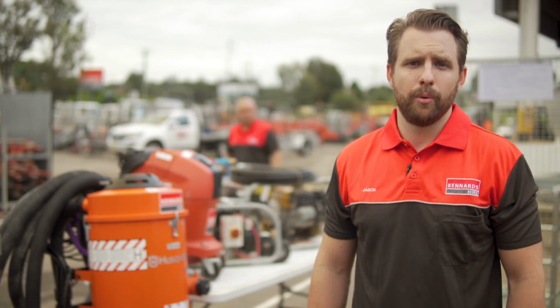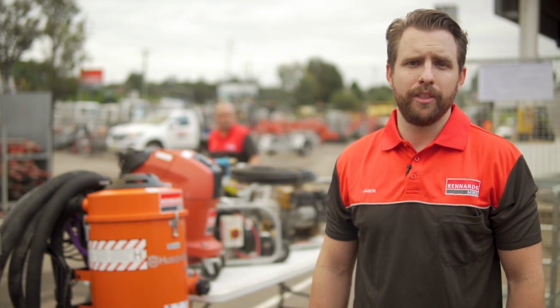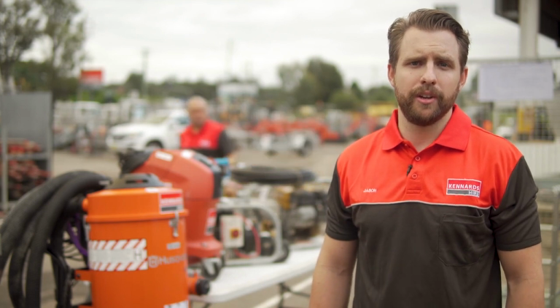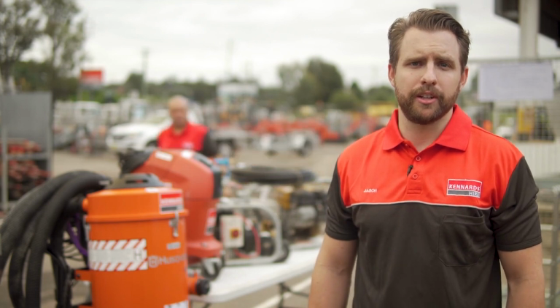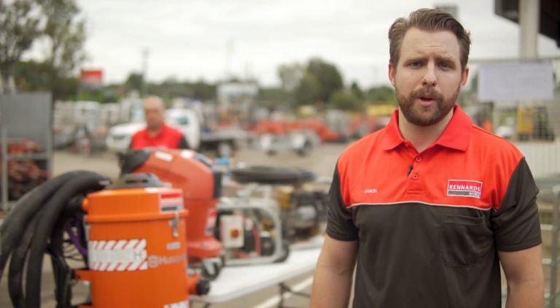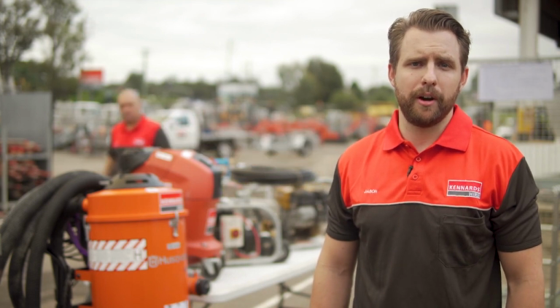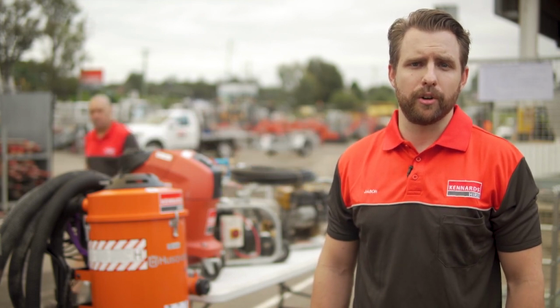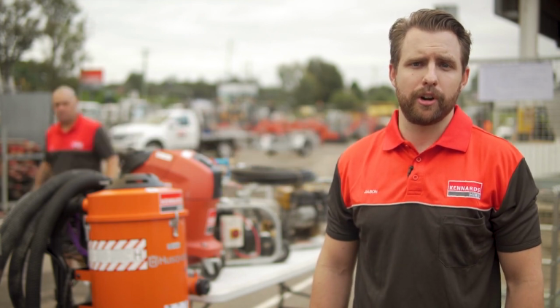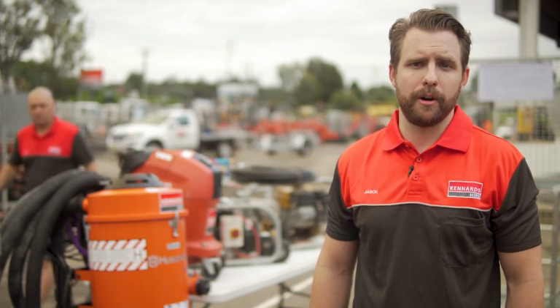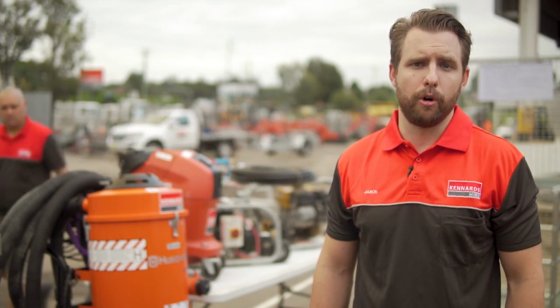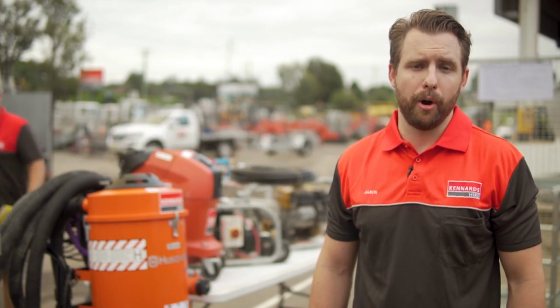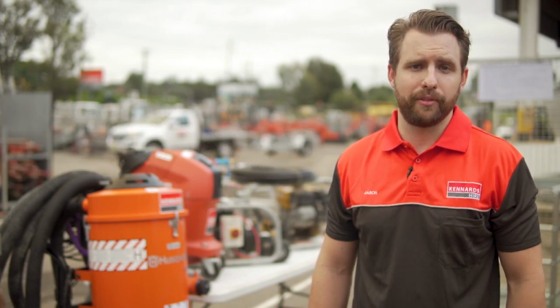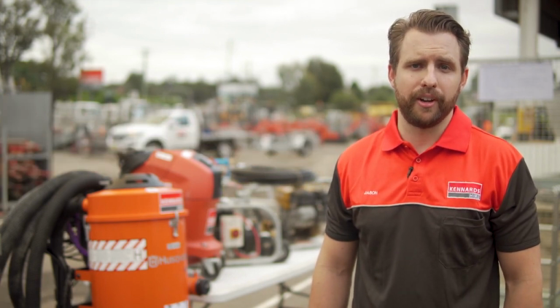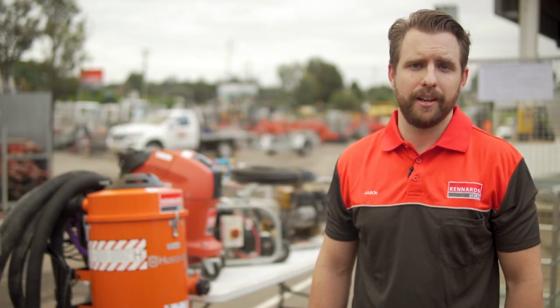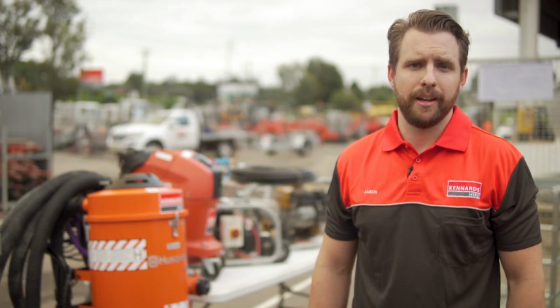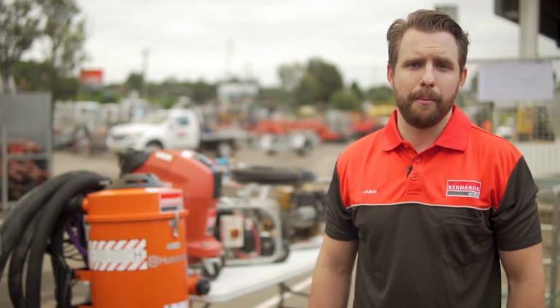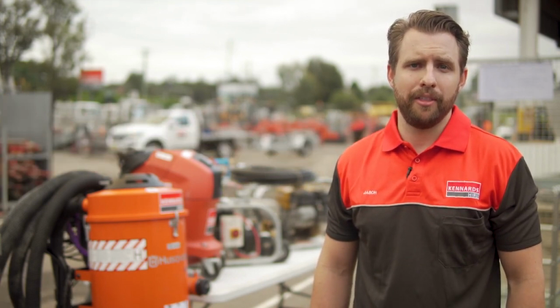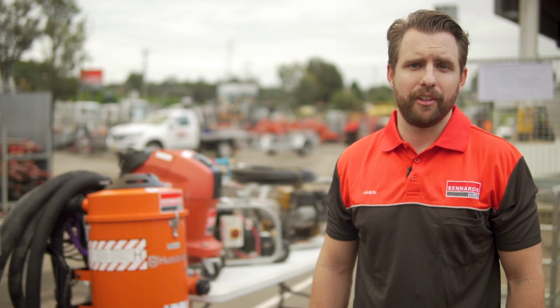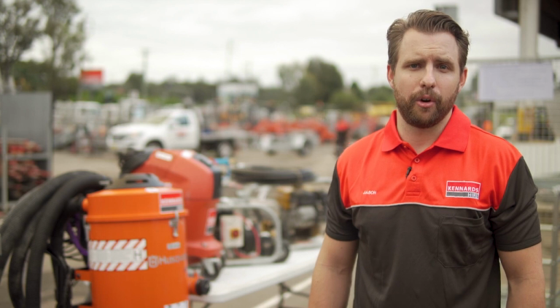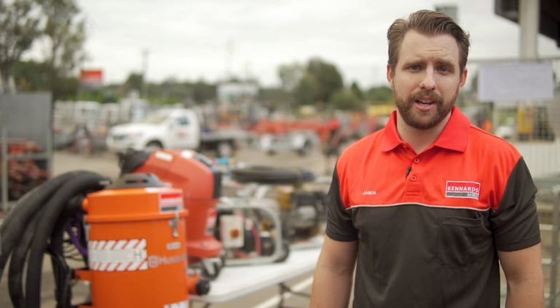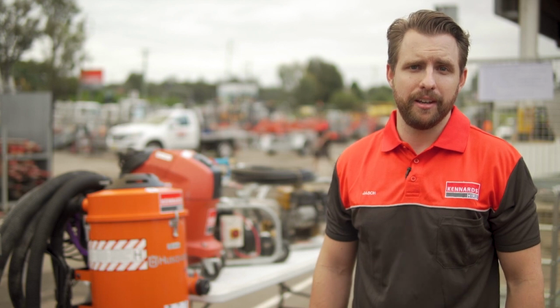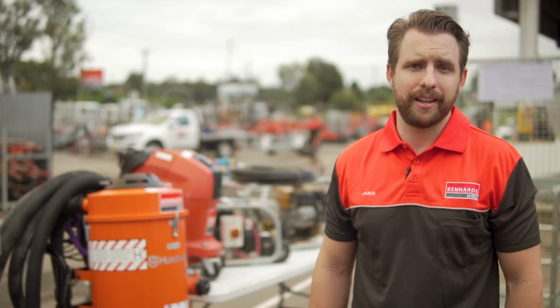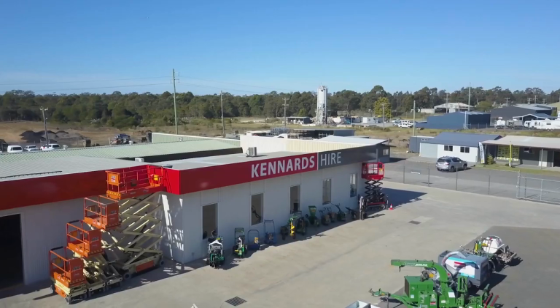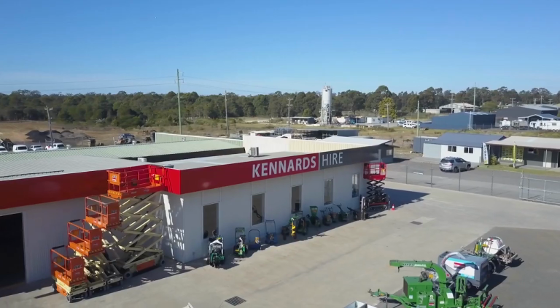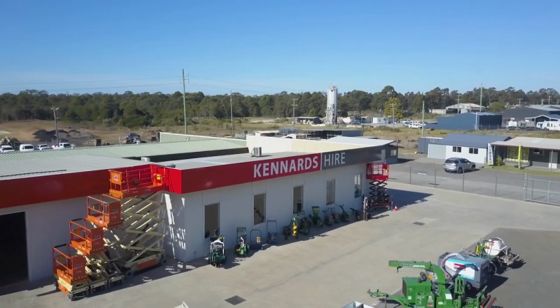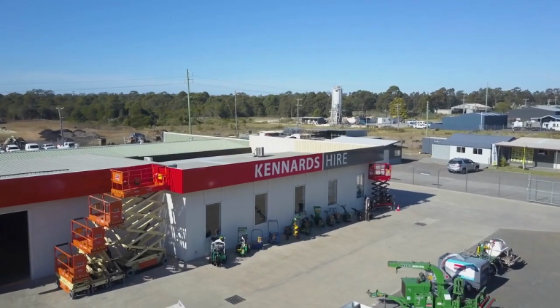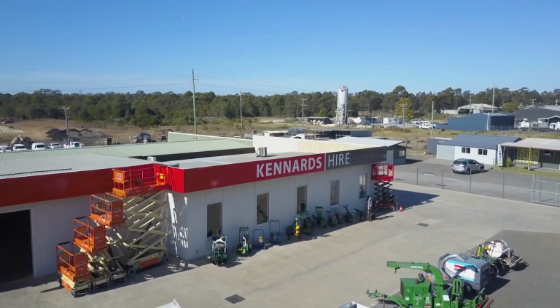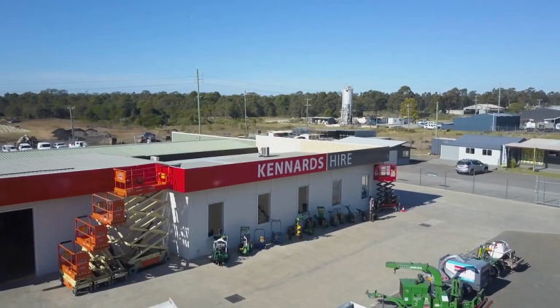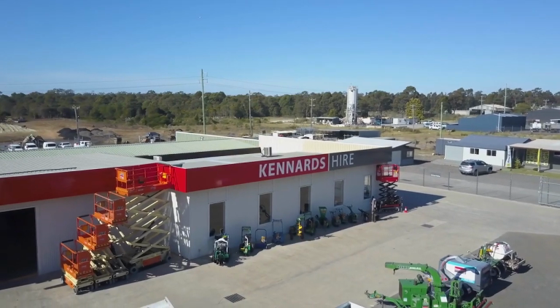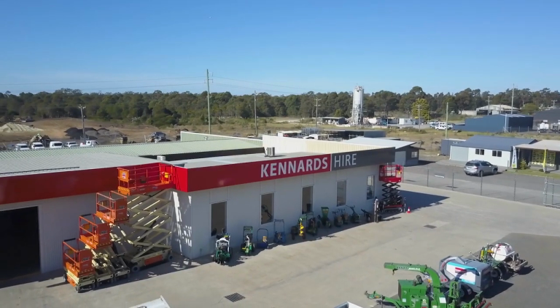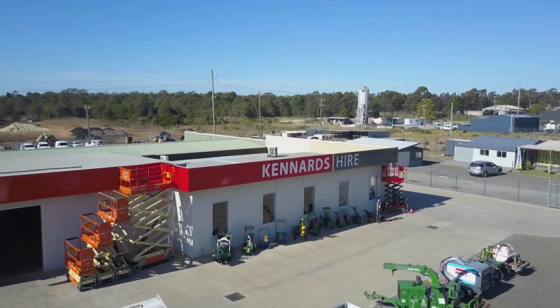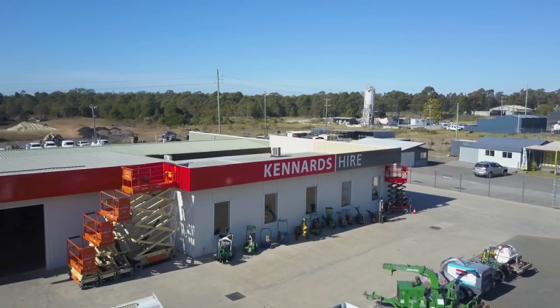Whether you need a sweeper or a scrubber or both for a day, a month or a year, Ken R Tyre are happy to help with competitive rates.